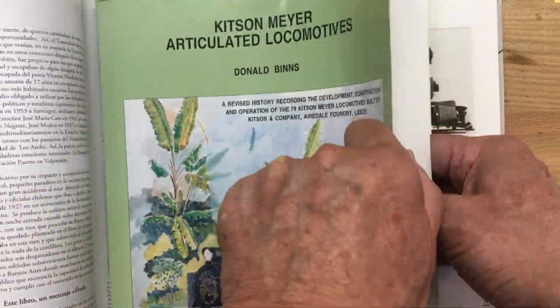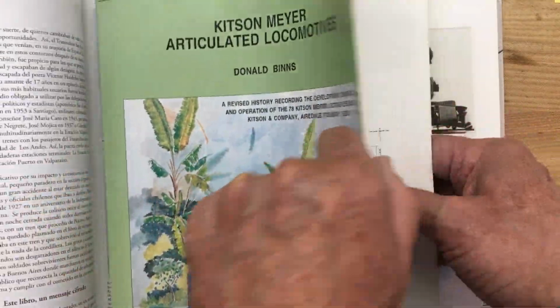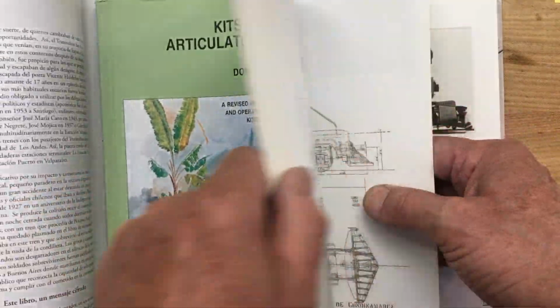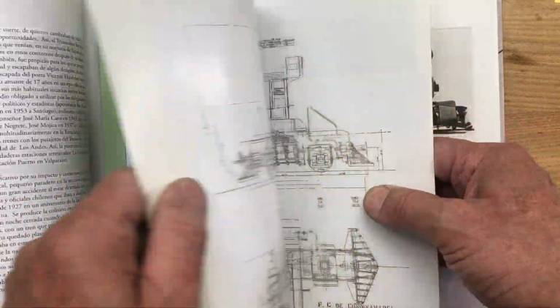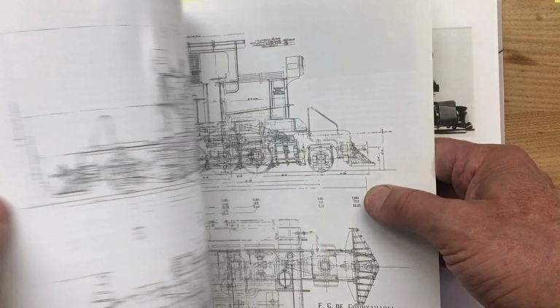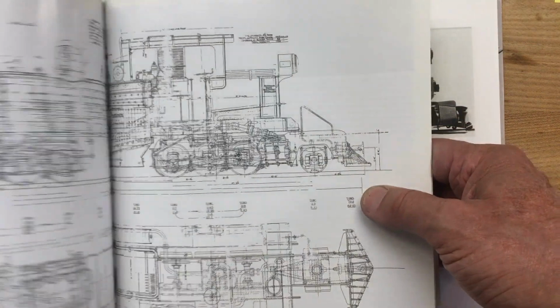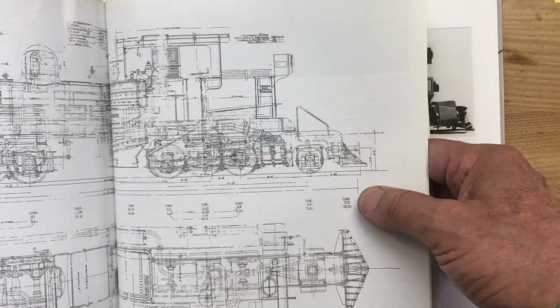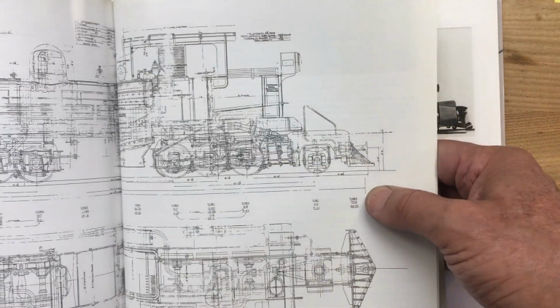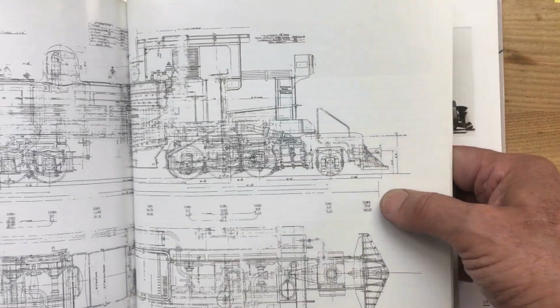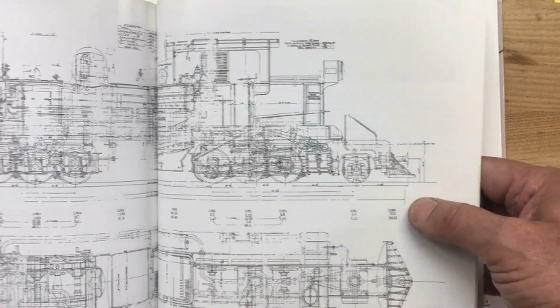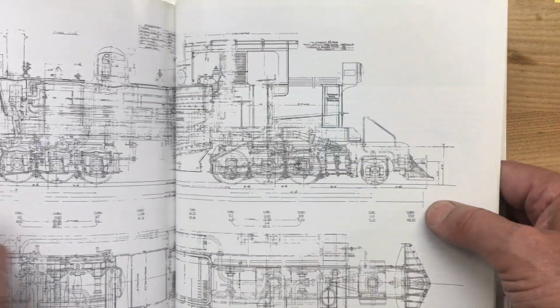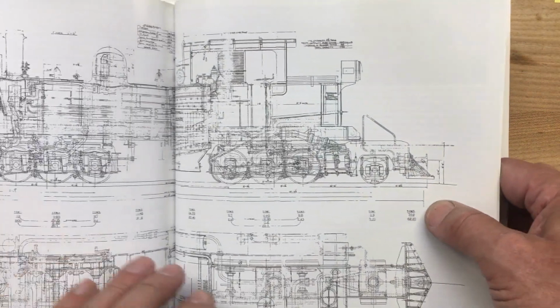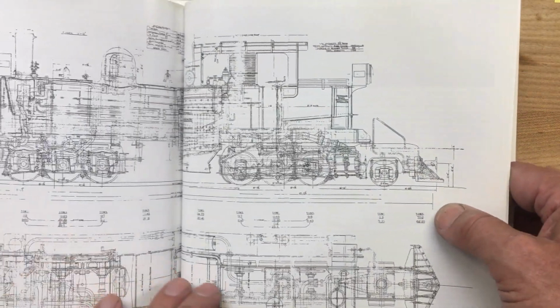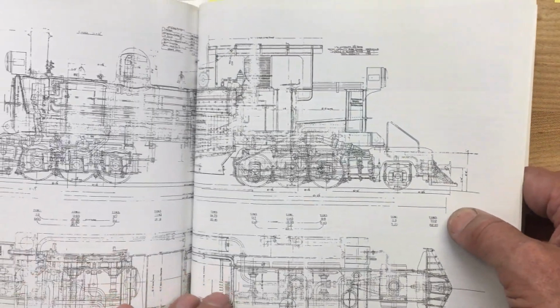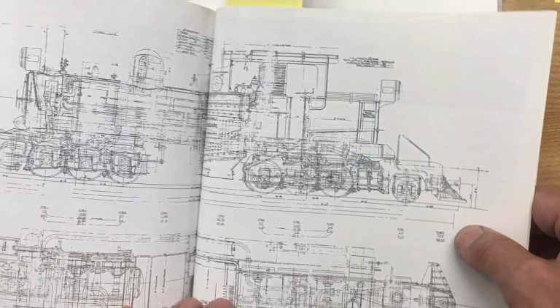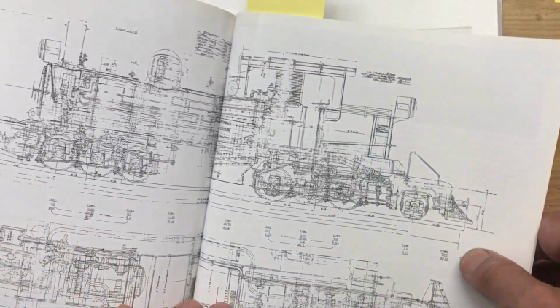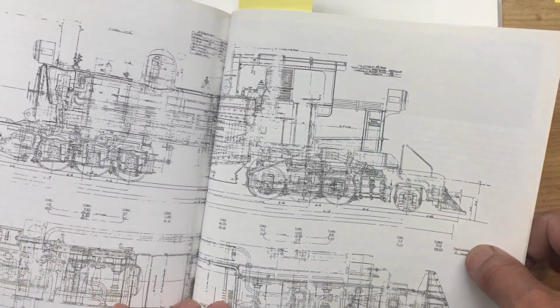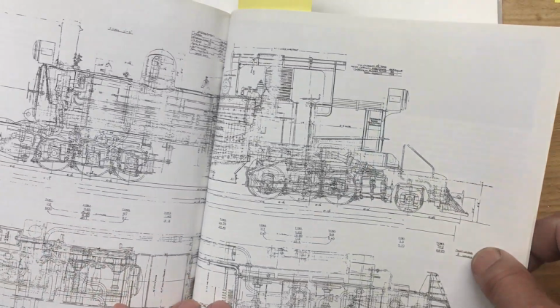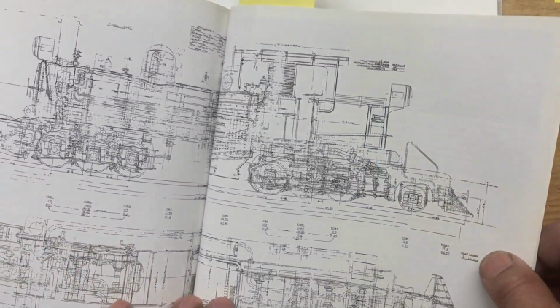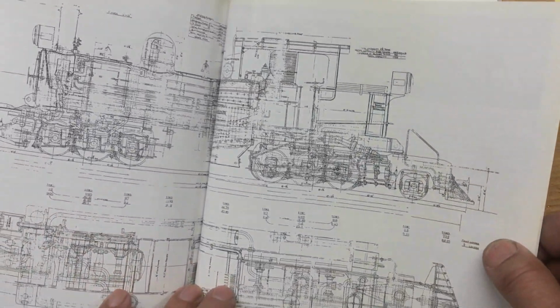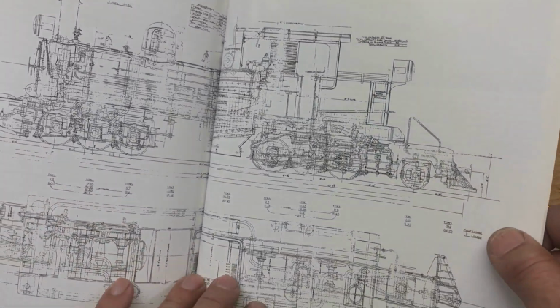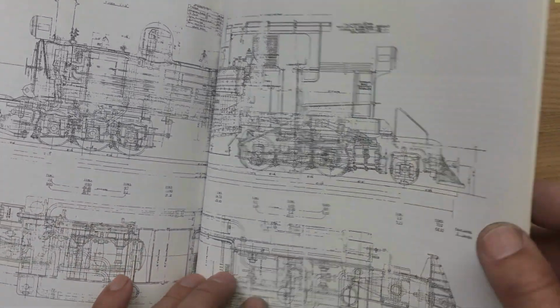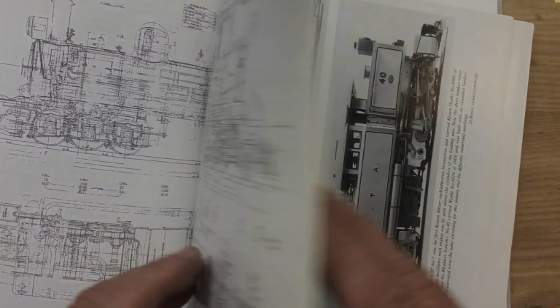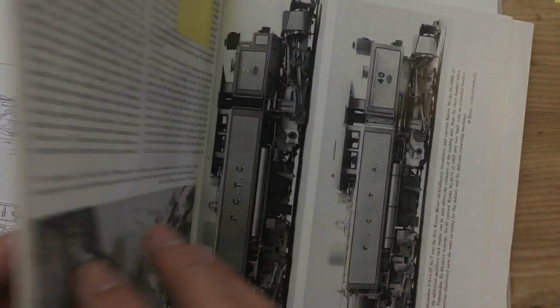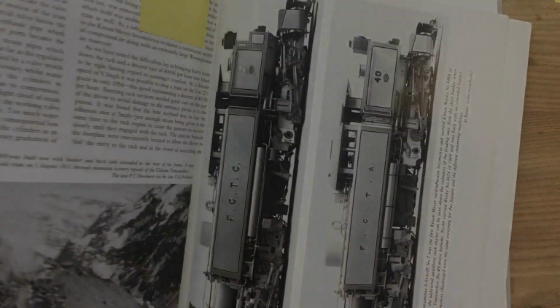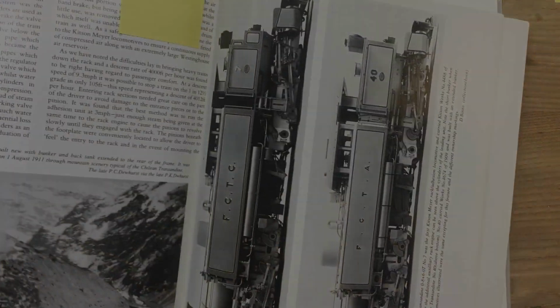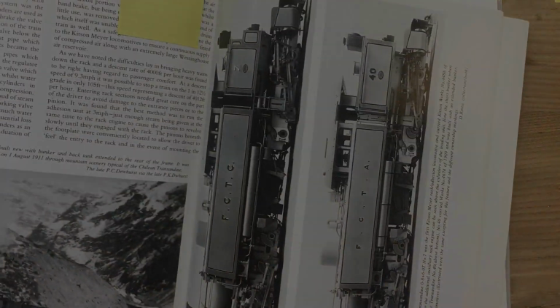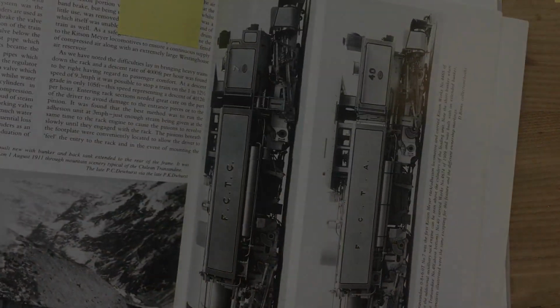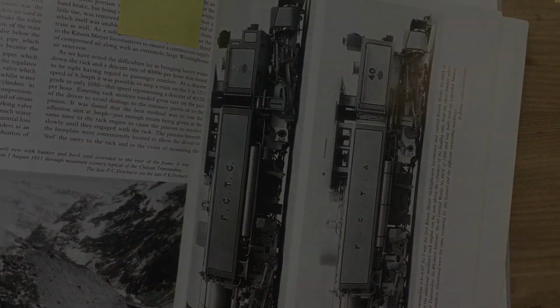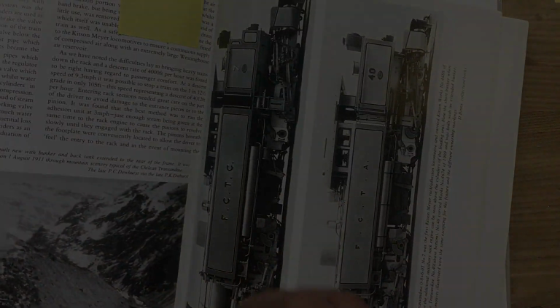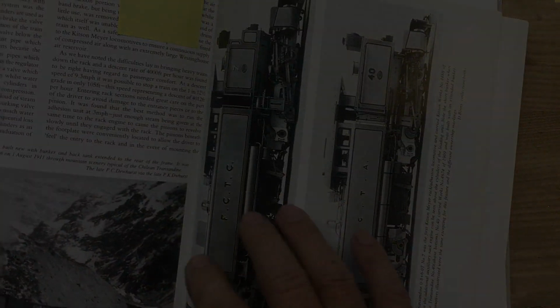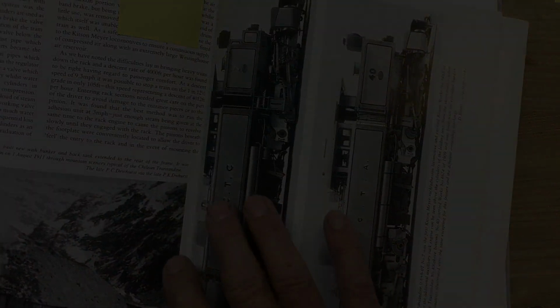In World War II, Kitsen of Leeds was destroyed, and with it all the plans.